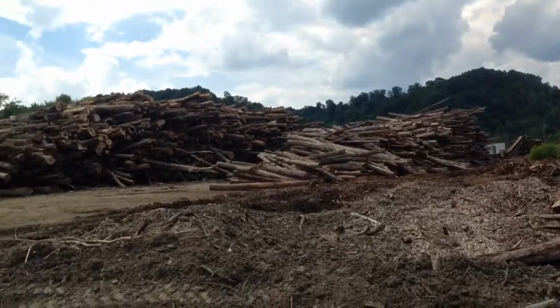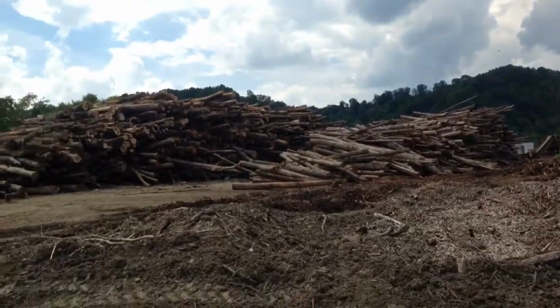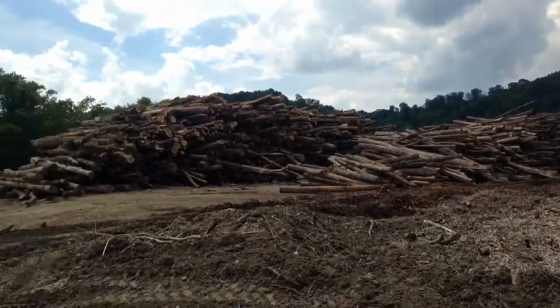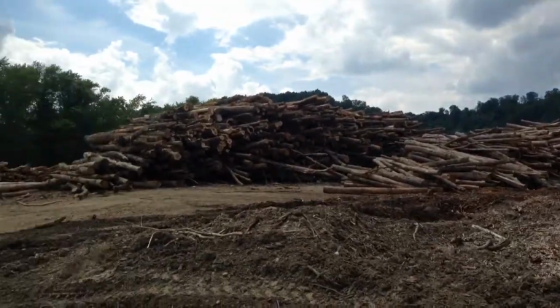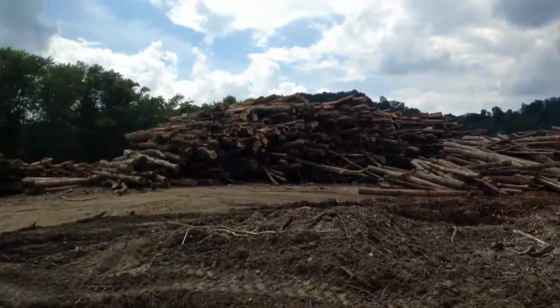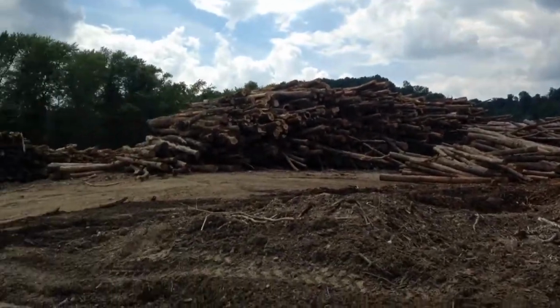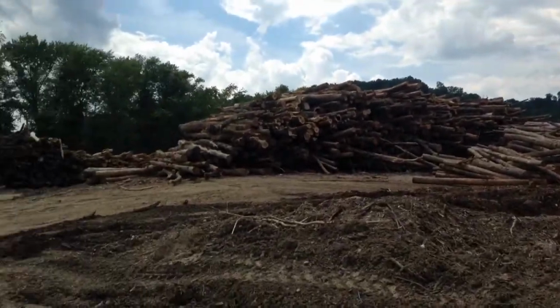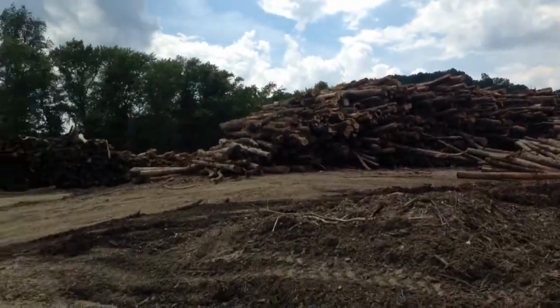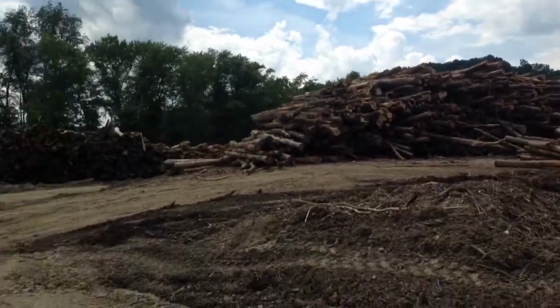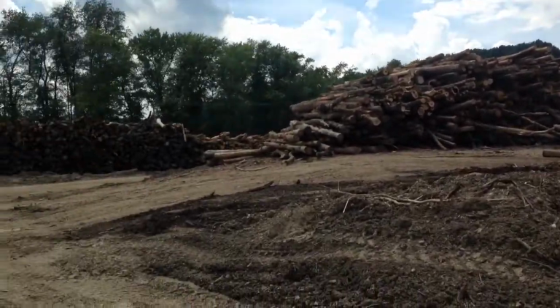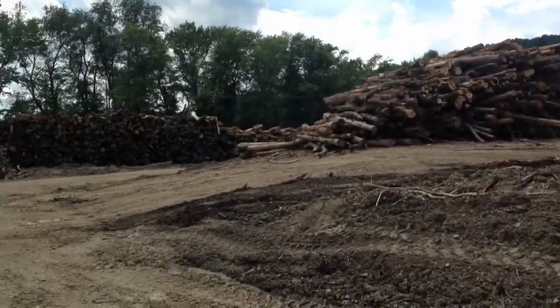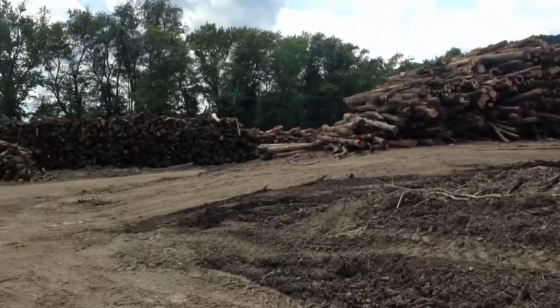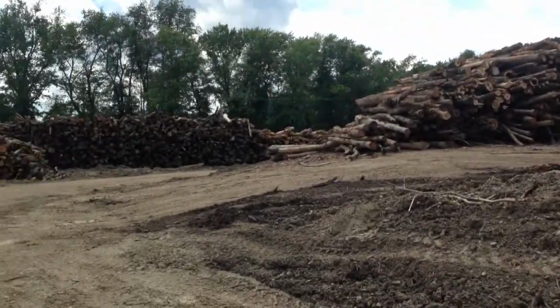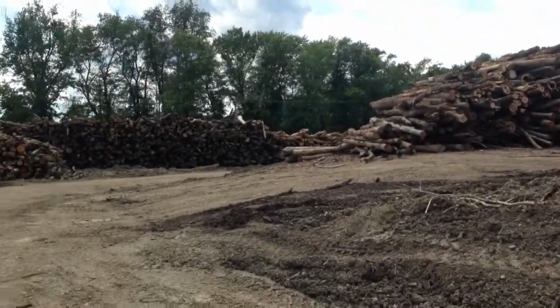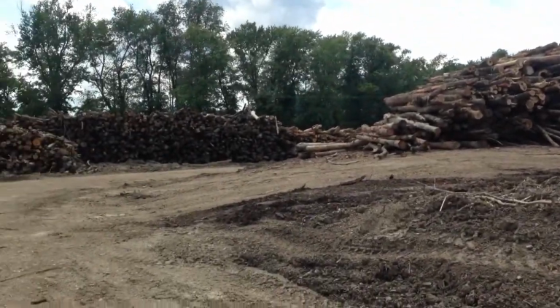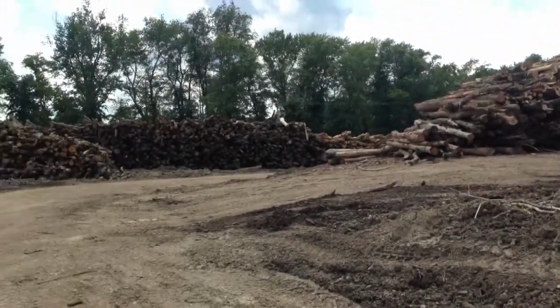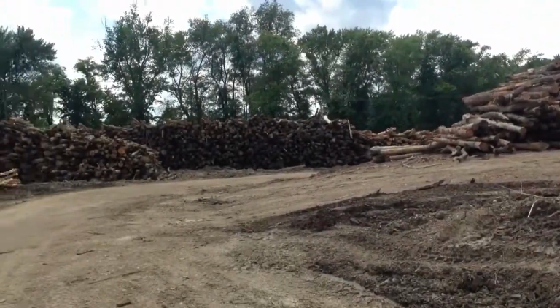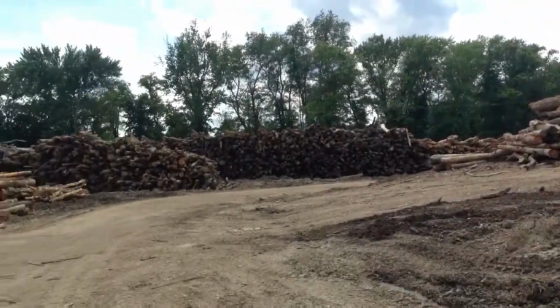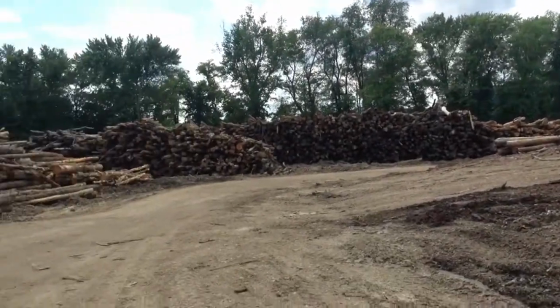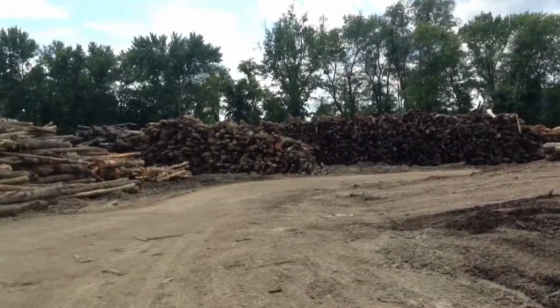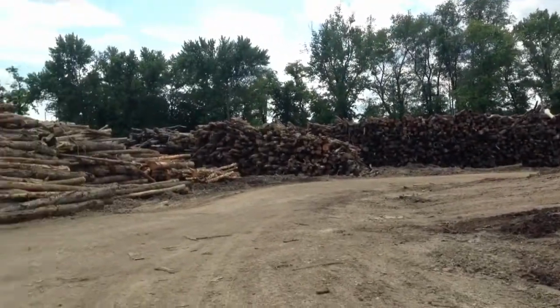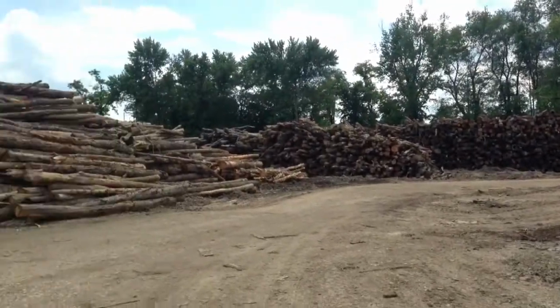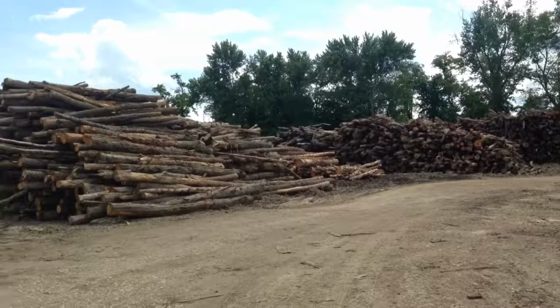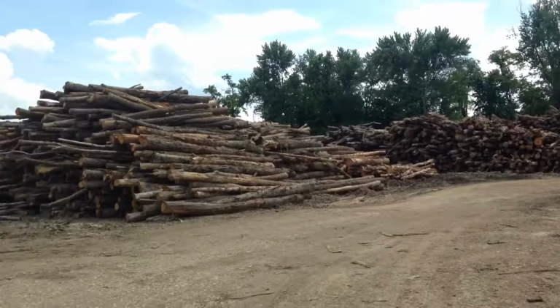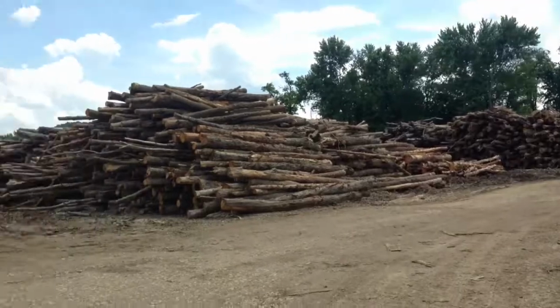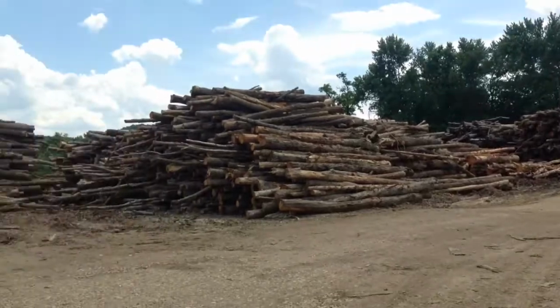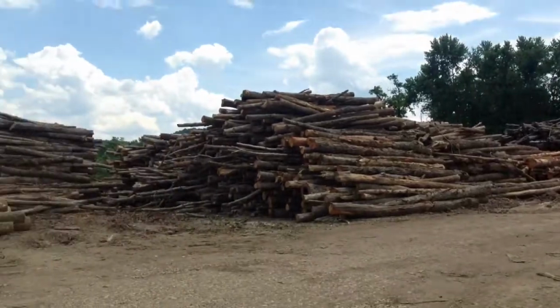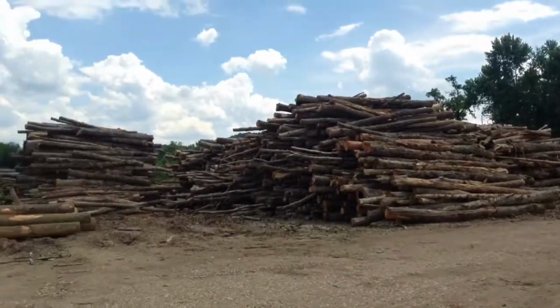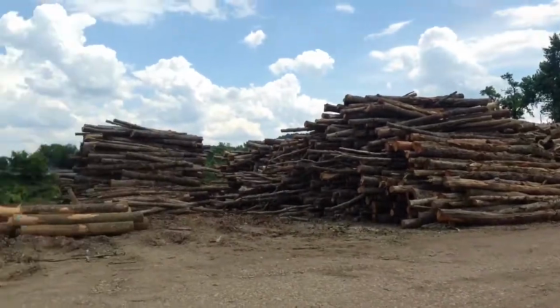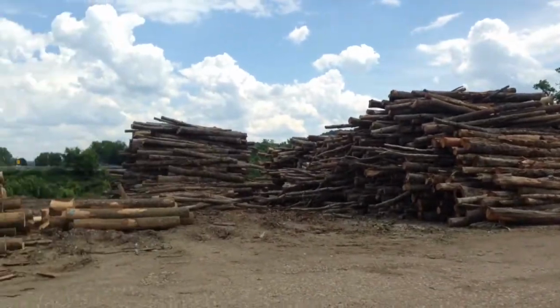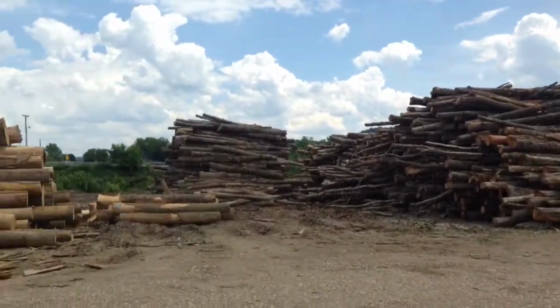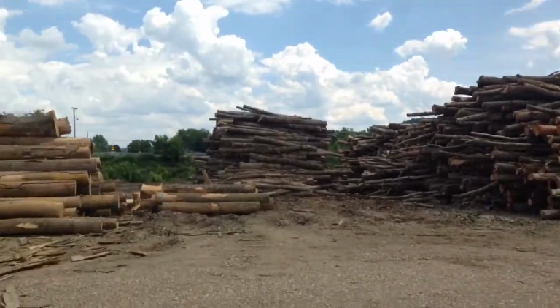Here's some of the paper wood they've got, just a little bit of it on one end of the yard there.